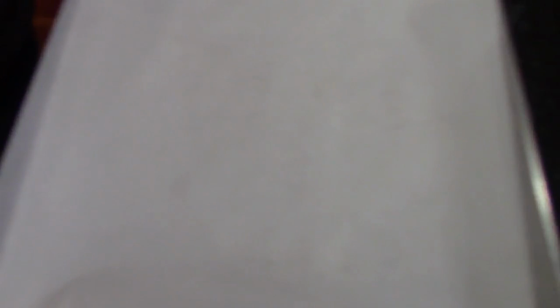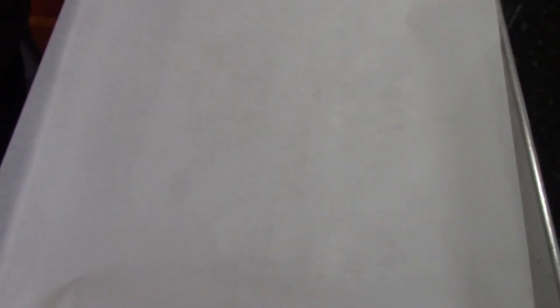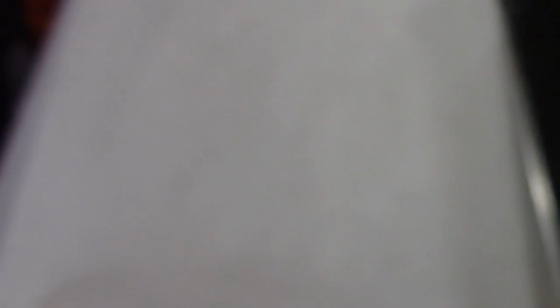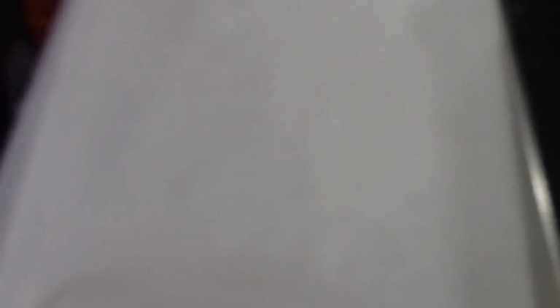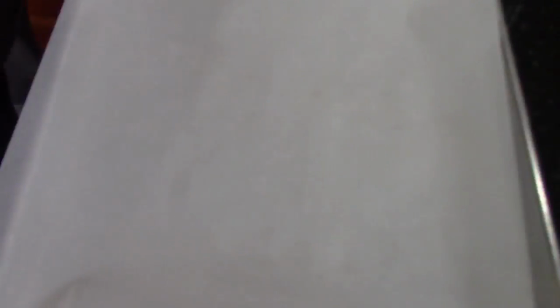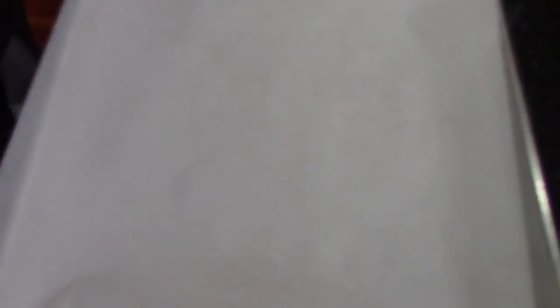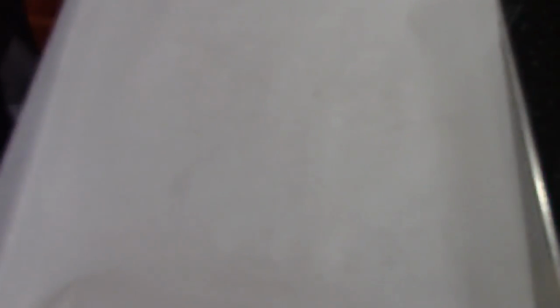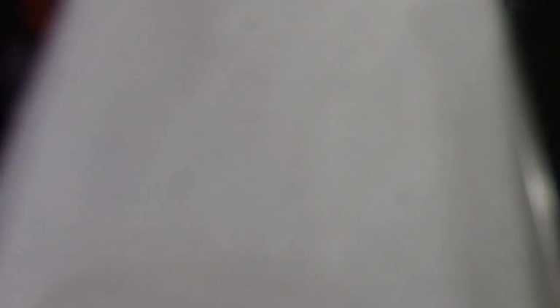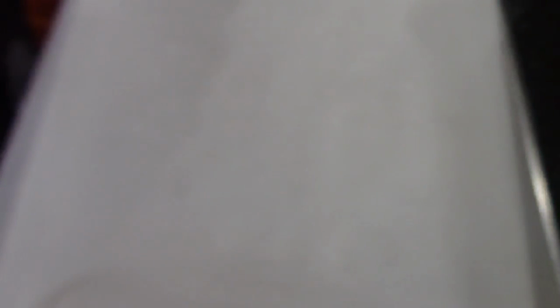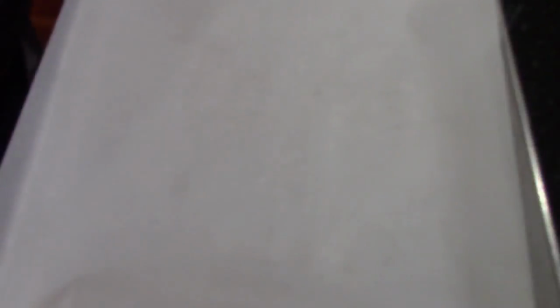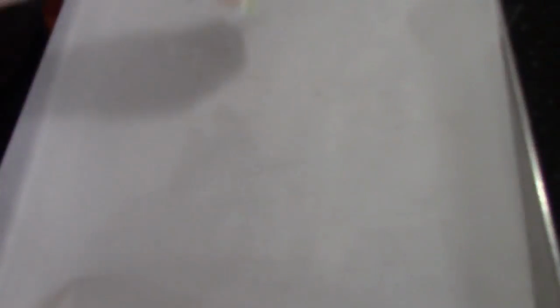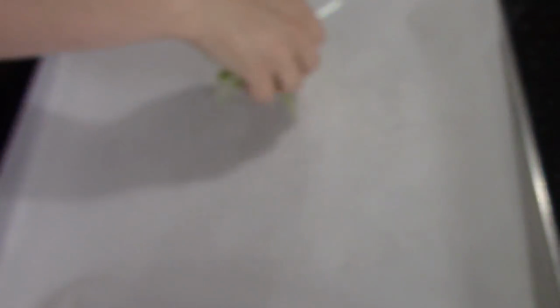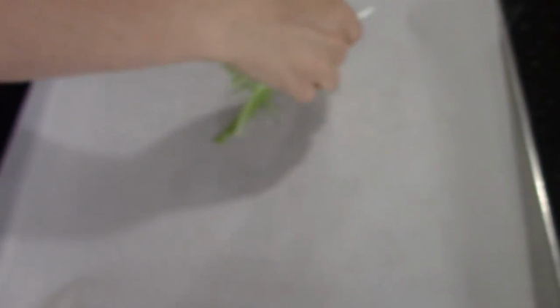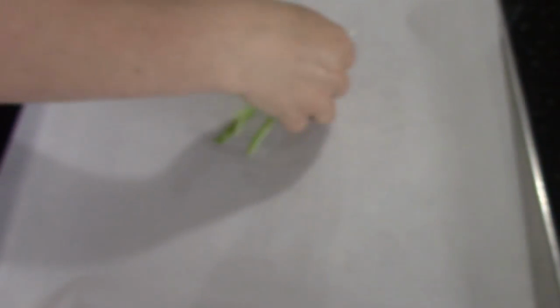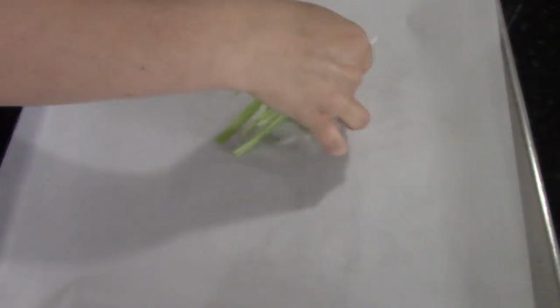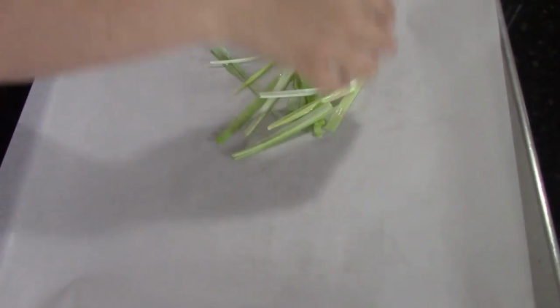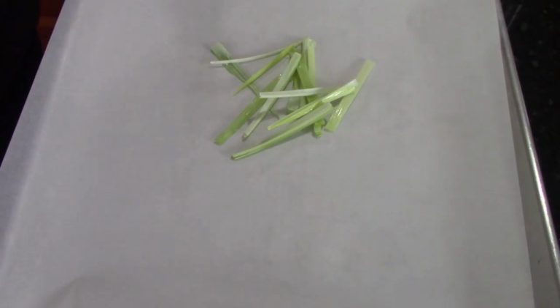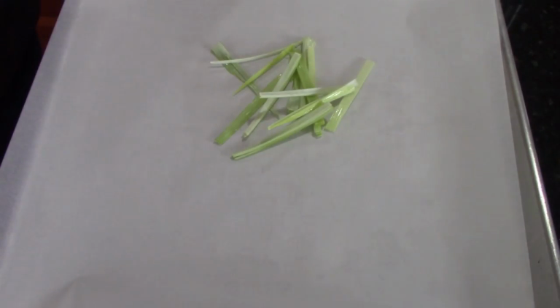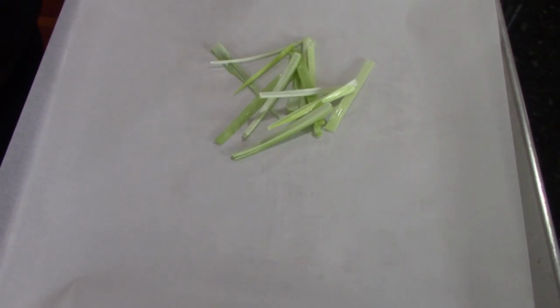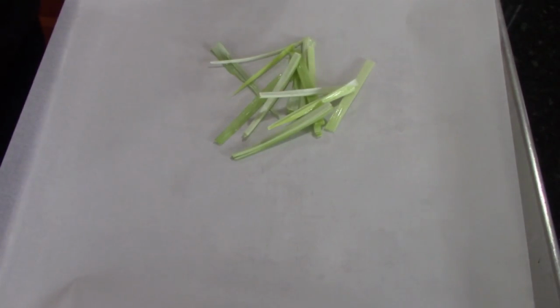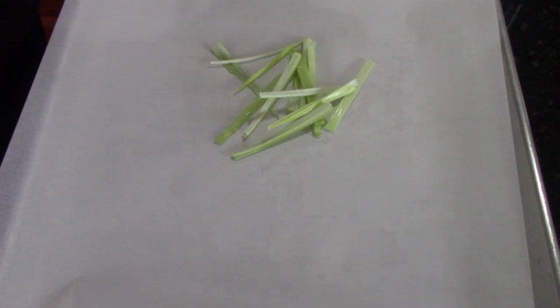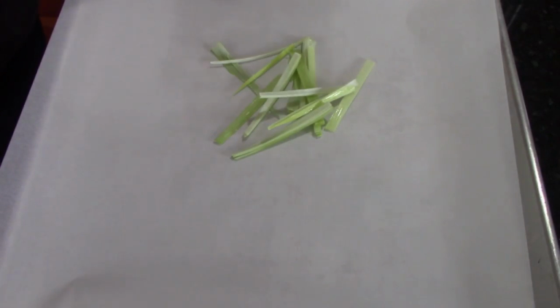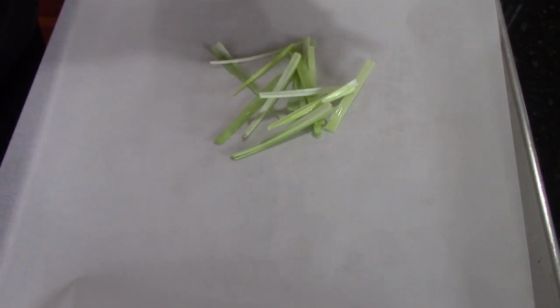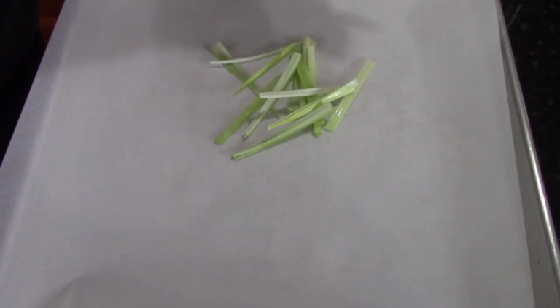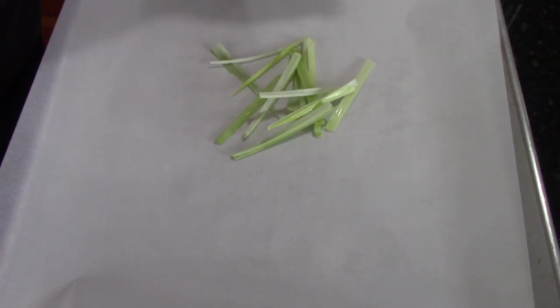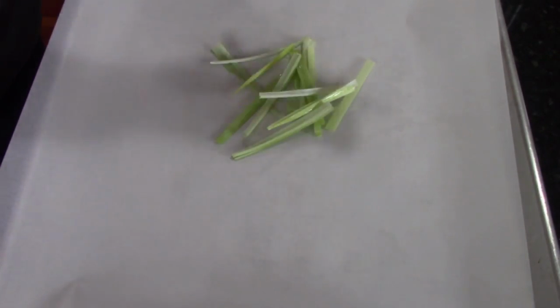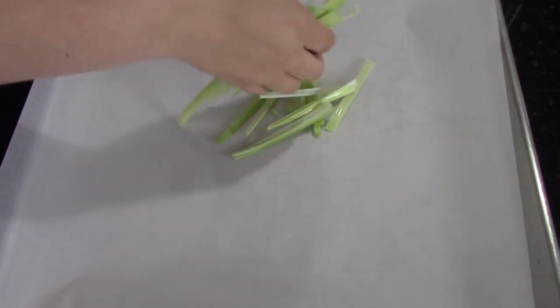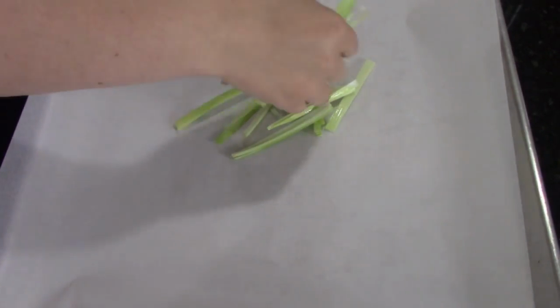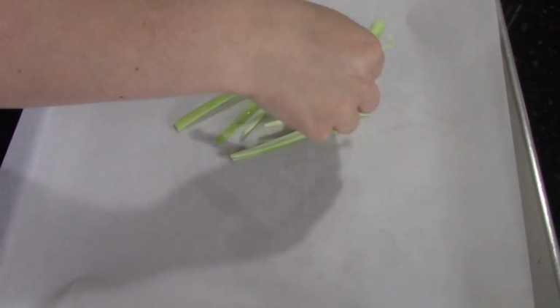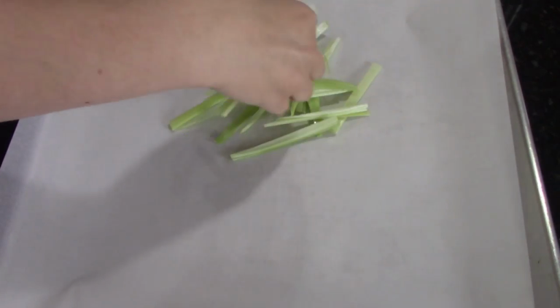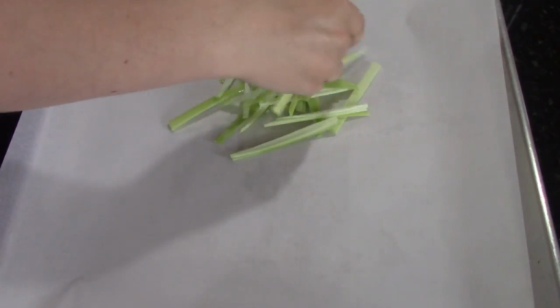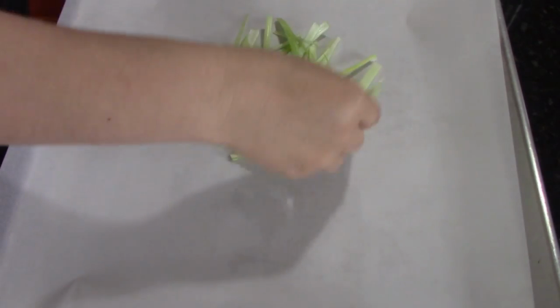So we've got our parchment paper — turn it so that the curled sides are down and you're not fighting those edges trying to roll up on you.